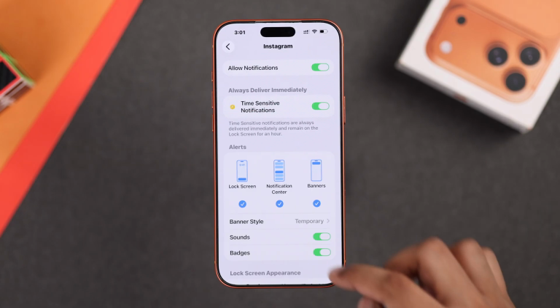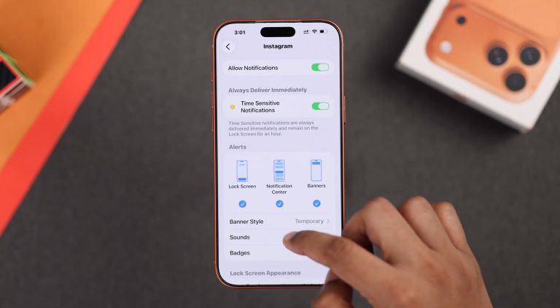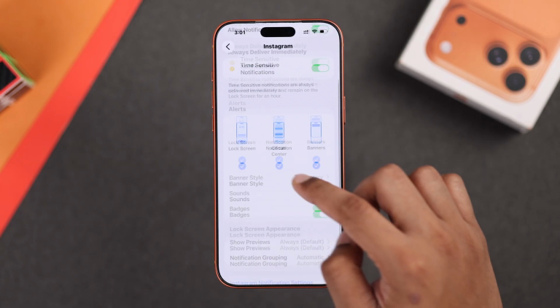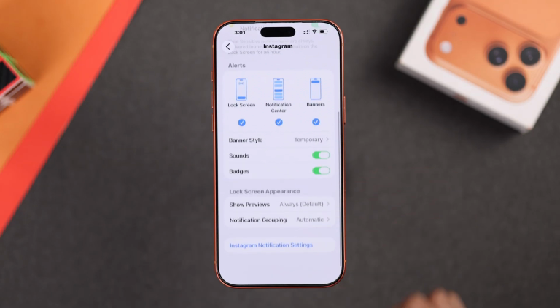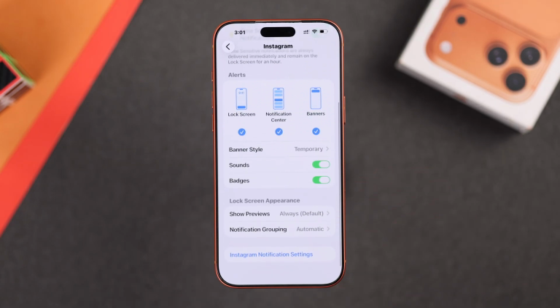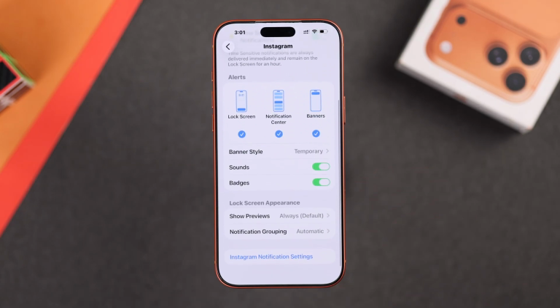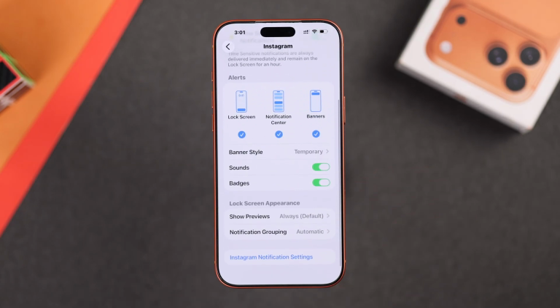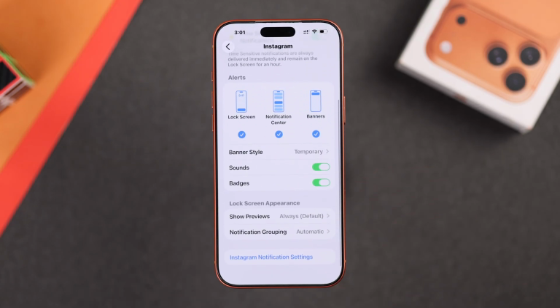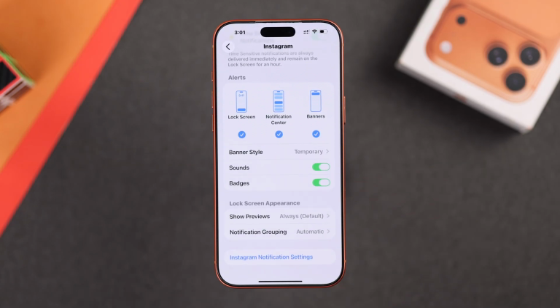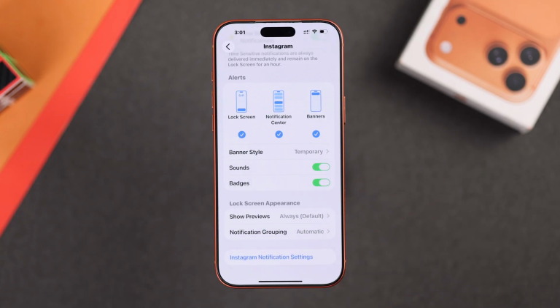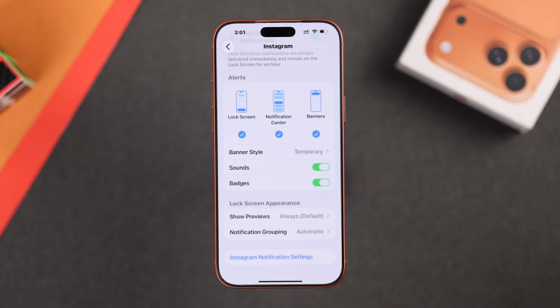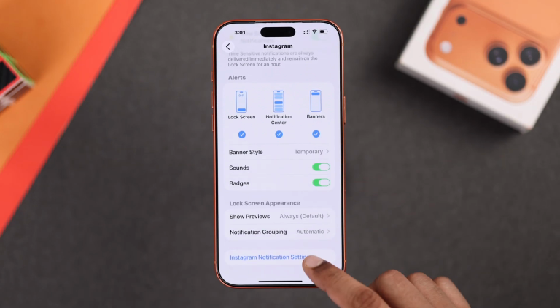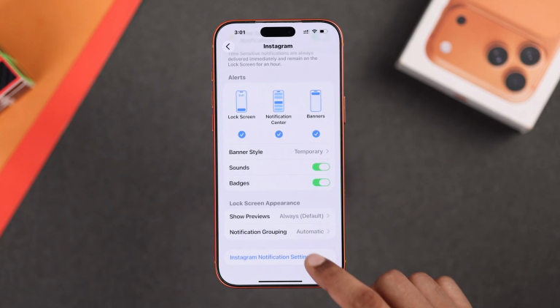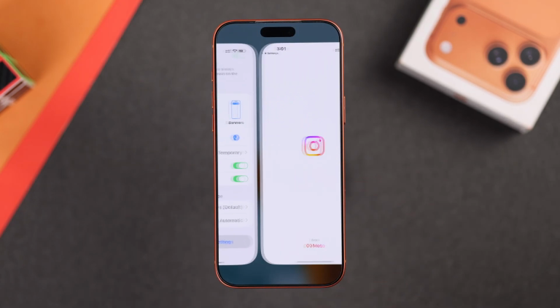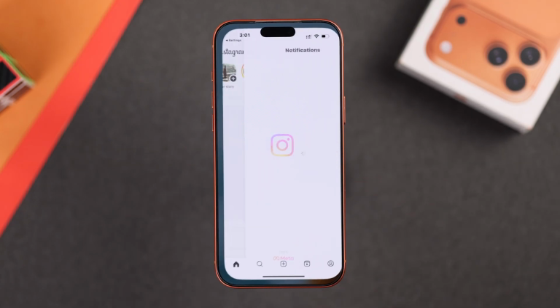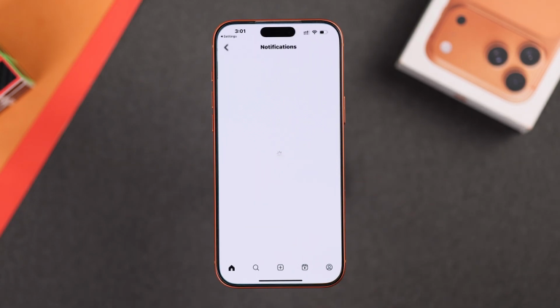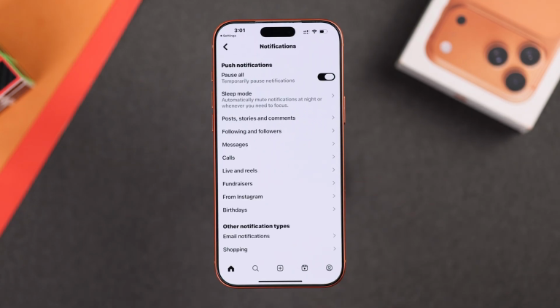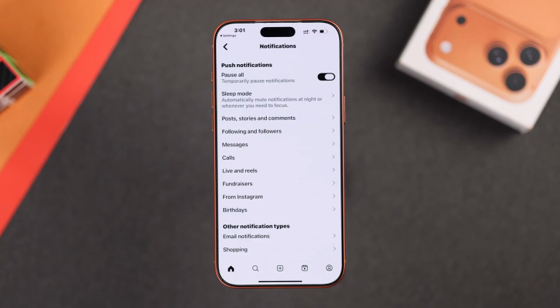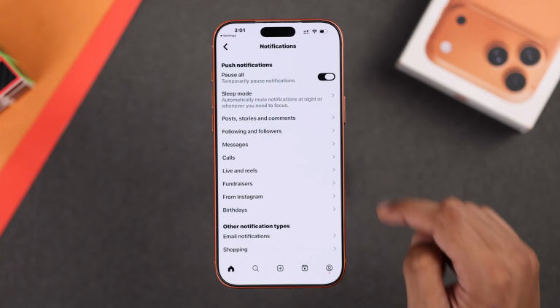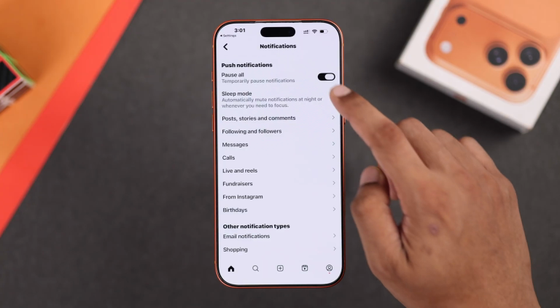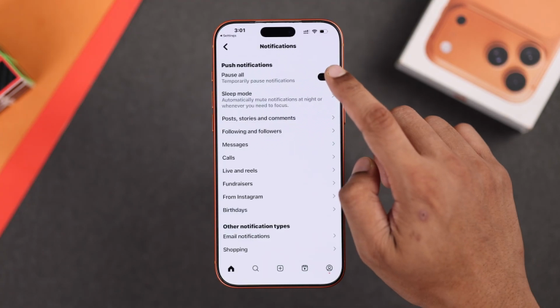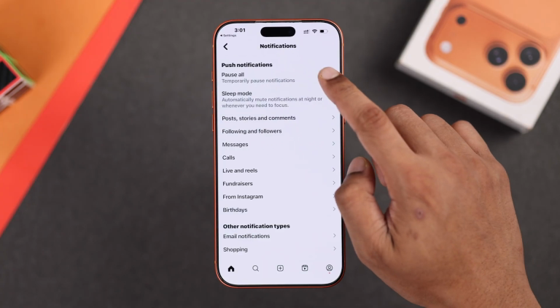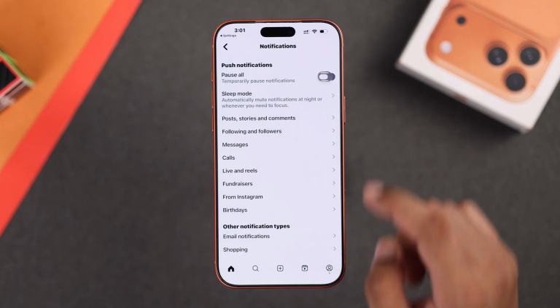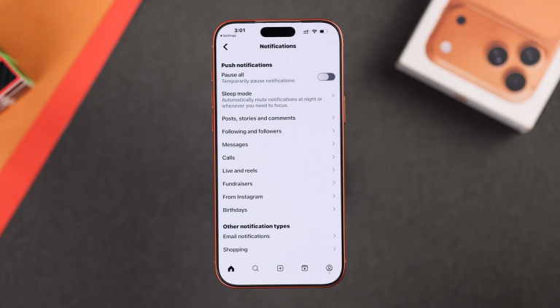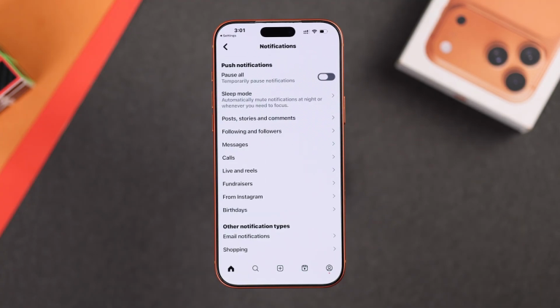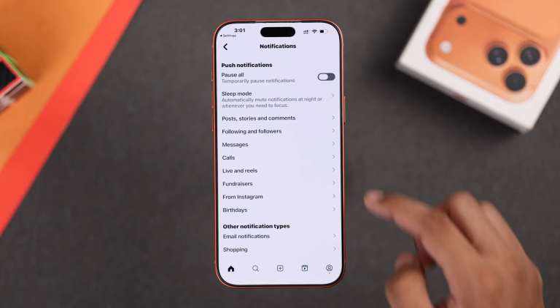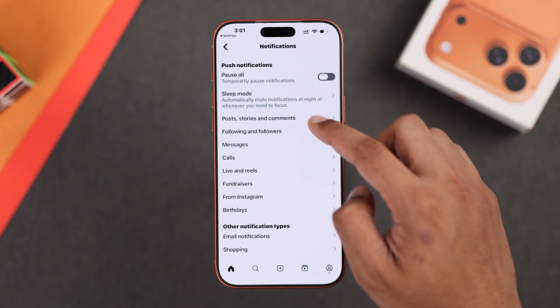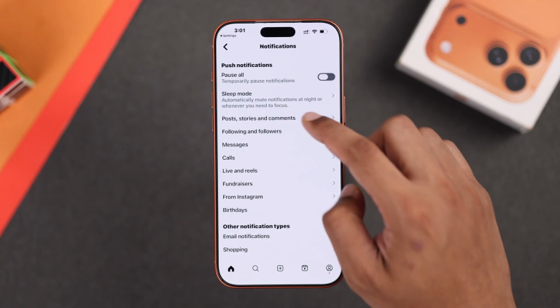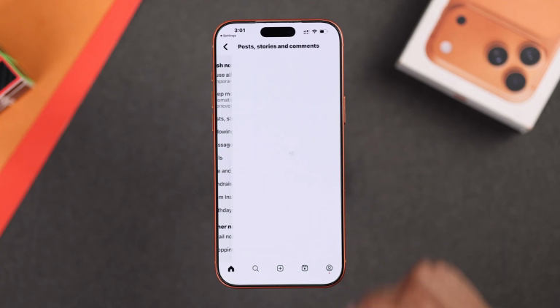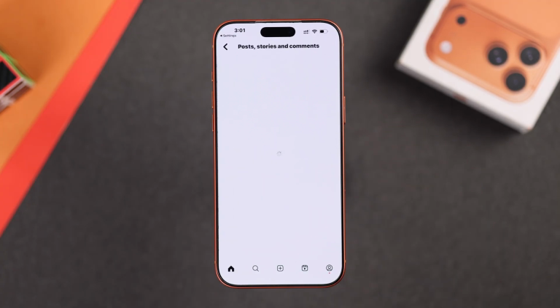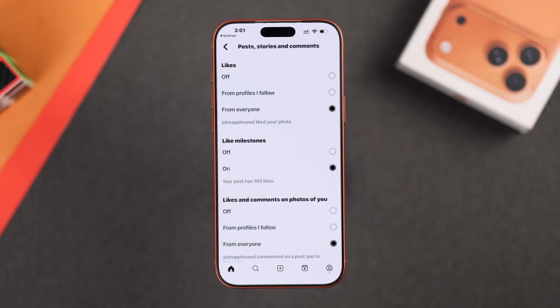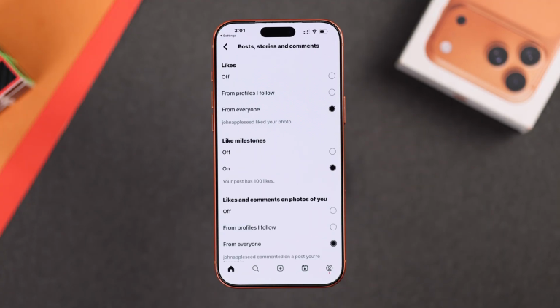For example, in Instagram, you can scroll down and open the app settings. So open it up, and also go through the app notifications.